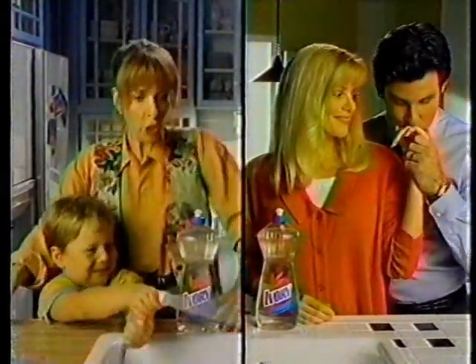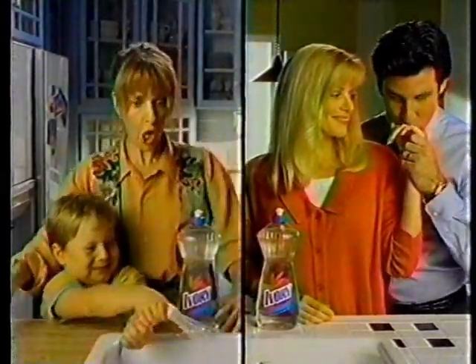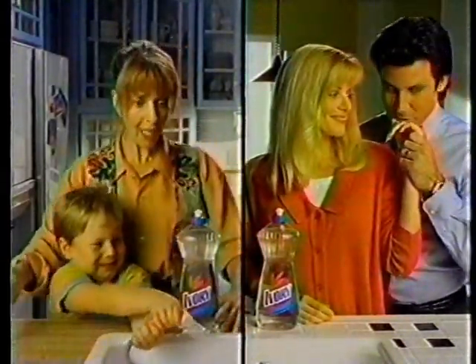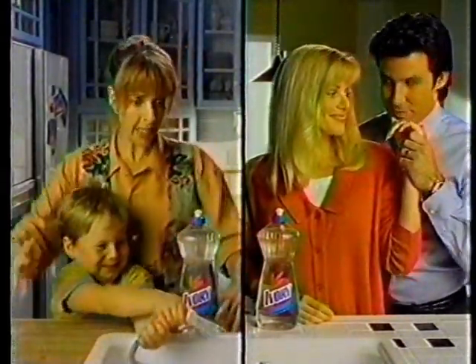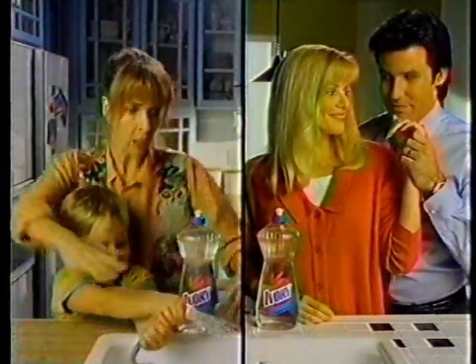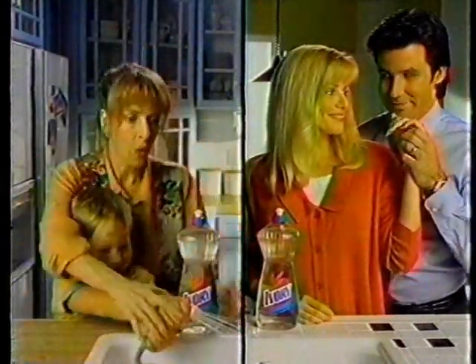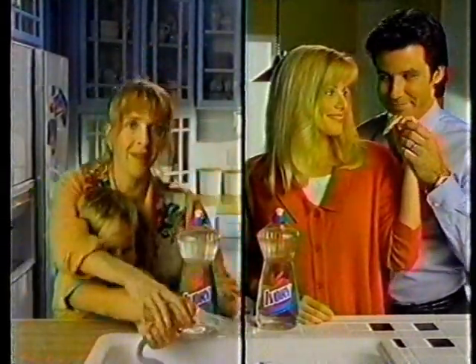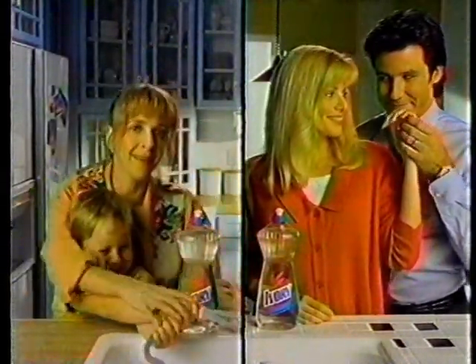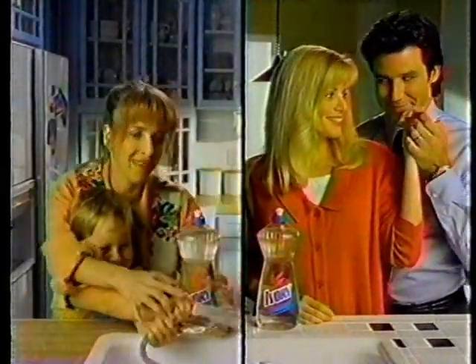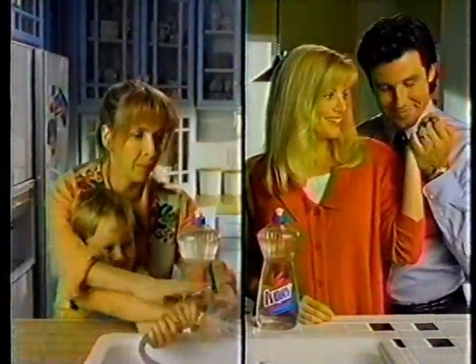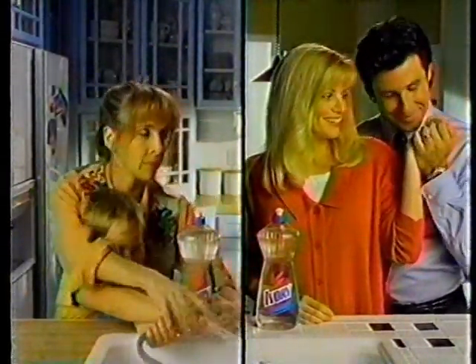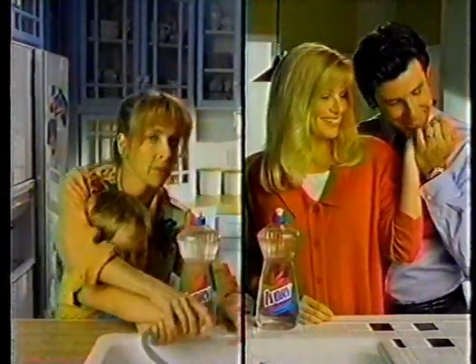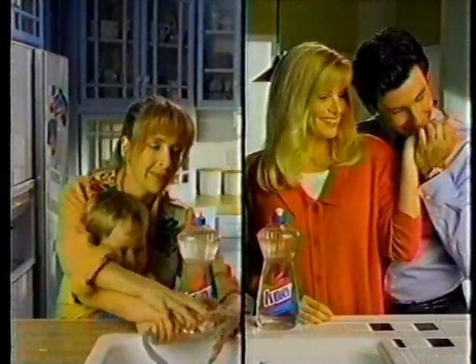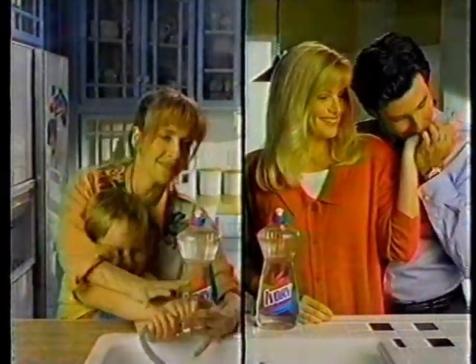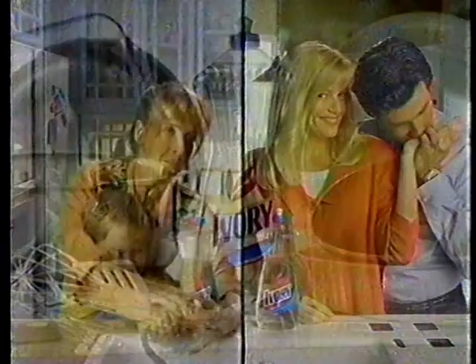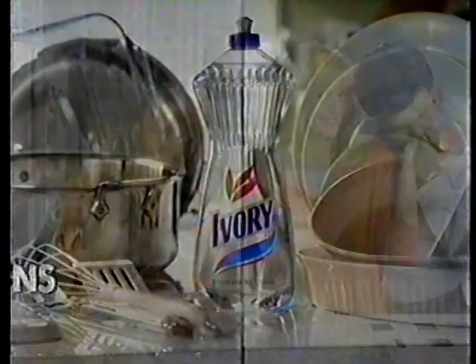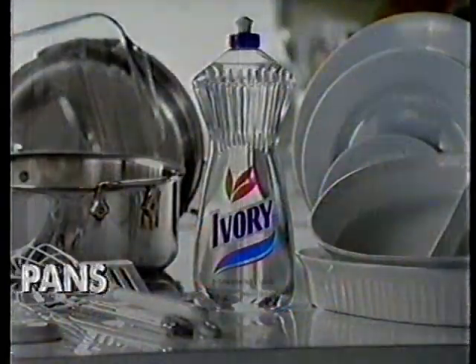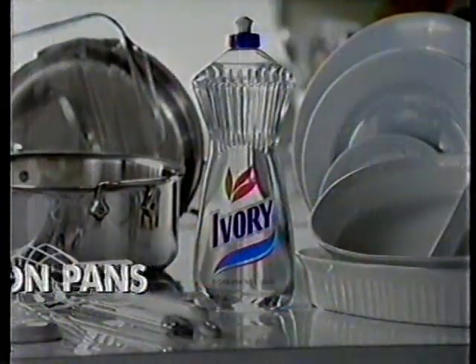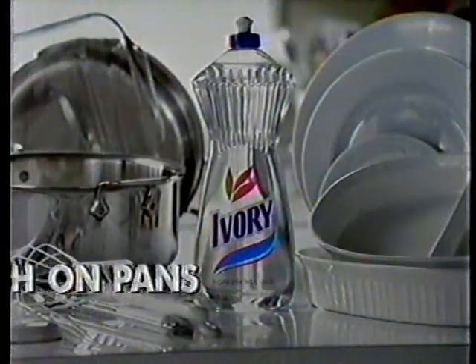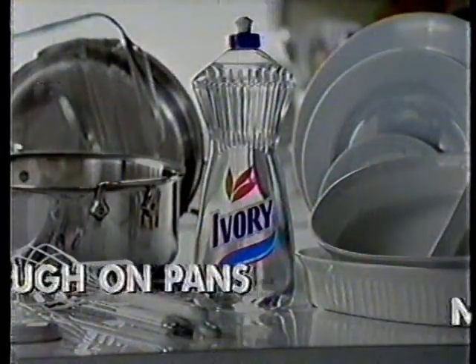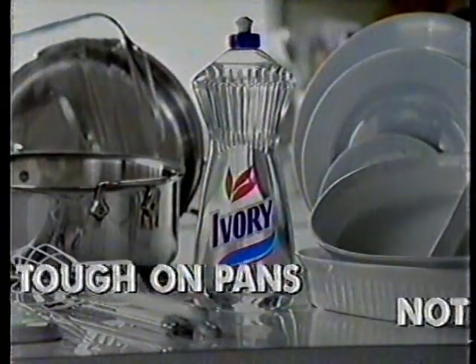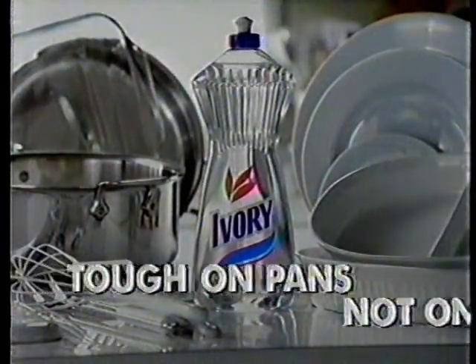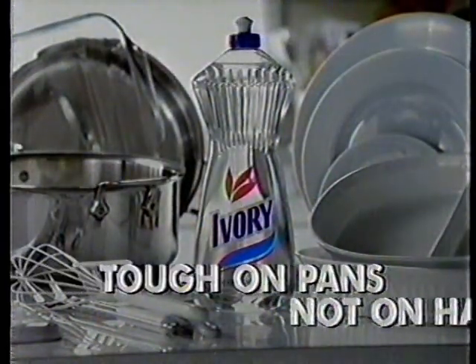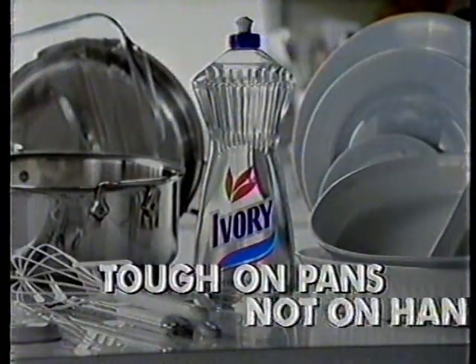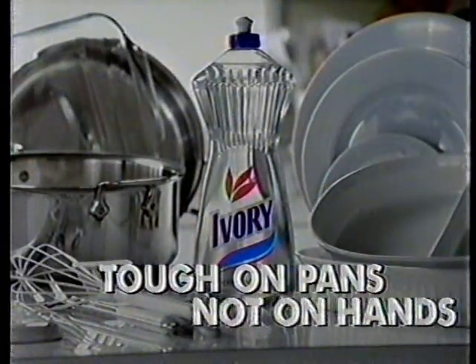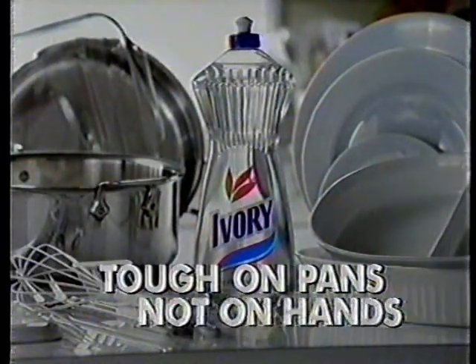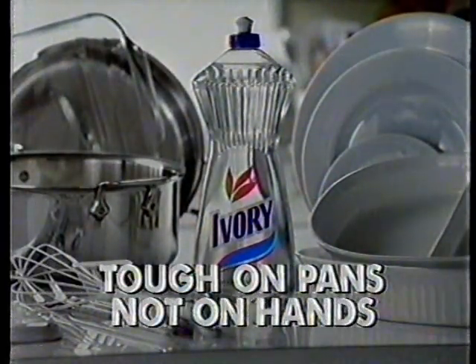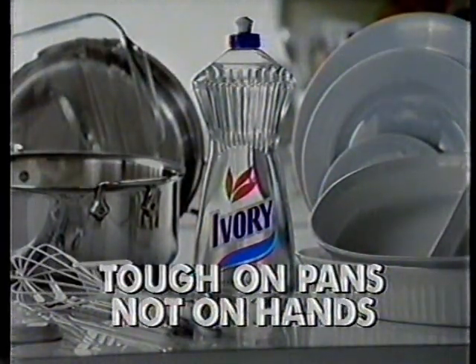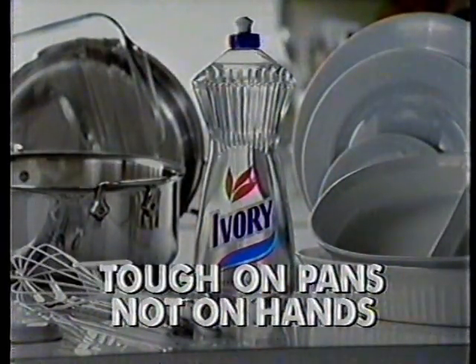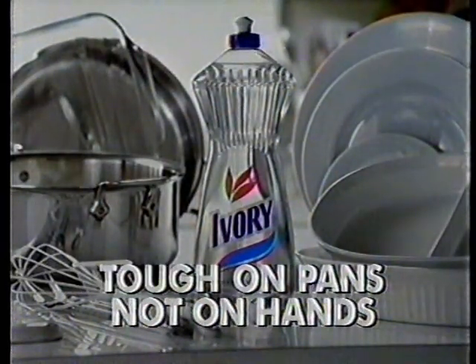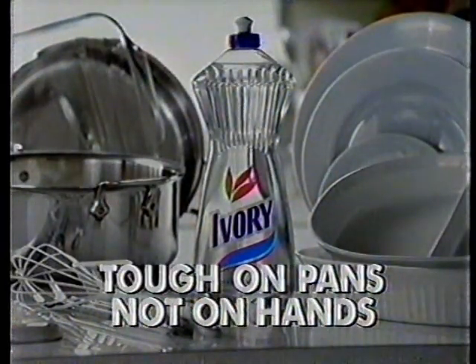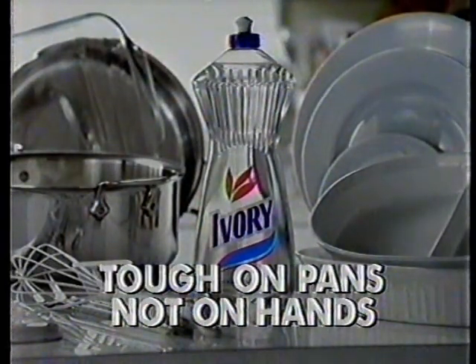Charlie! Ivory Clear is tough on pans, not on hands.